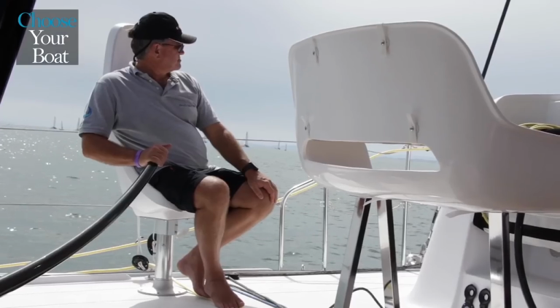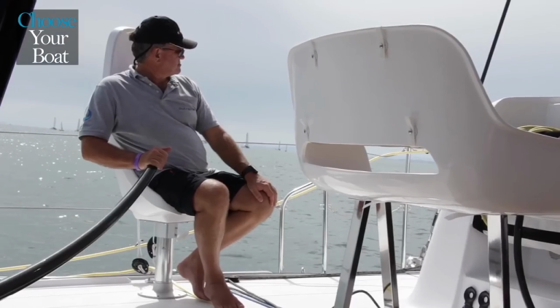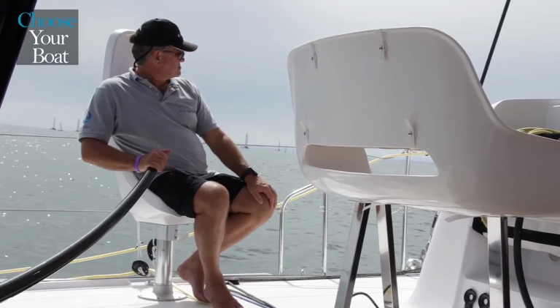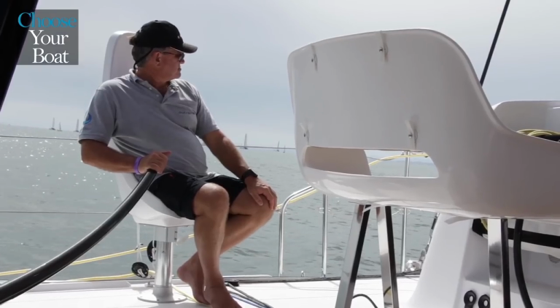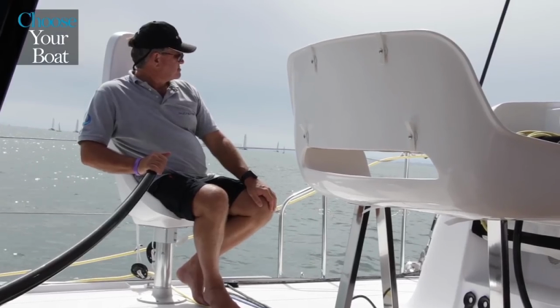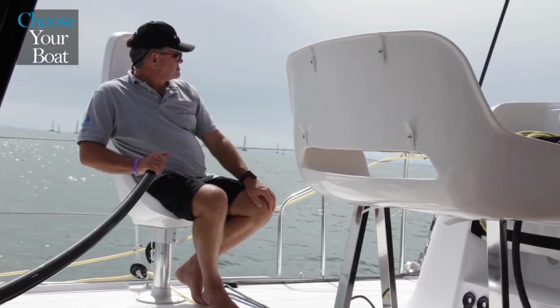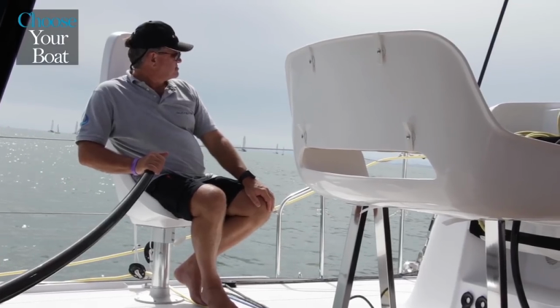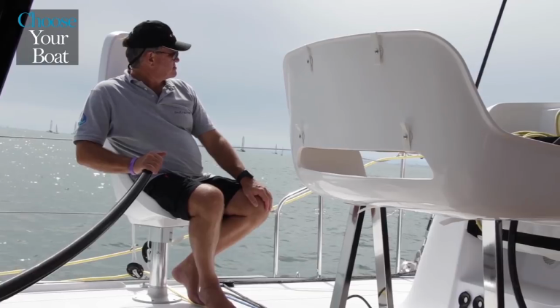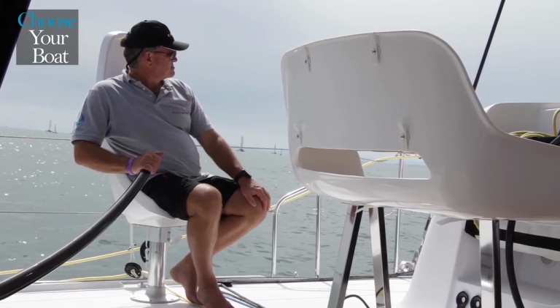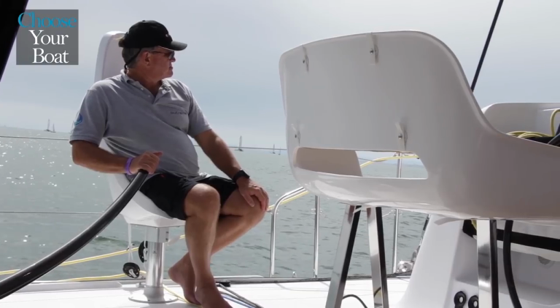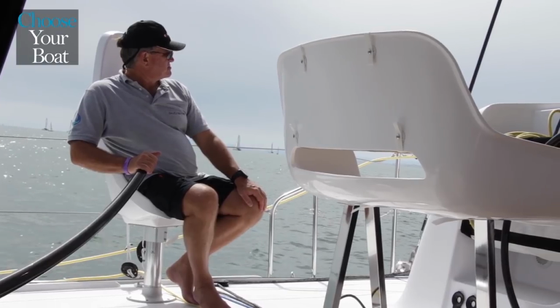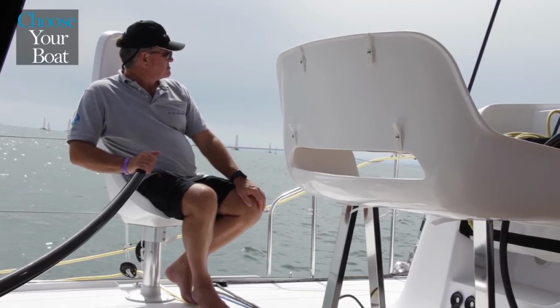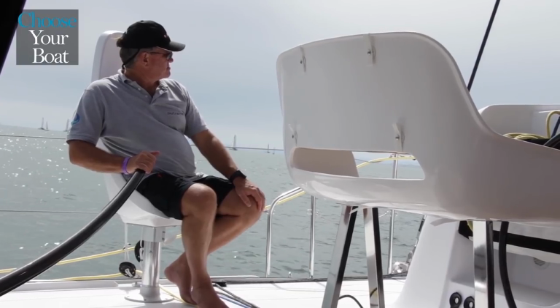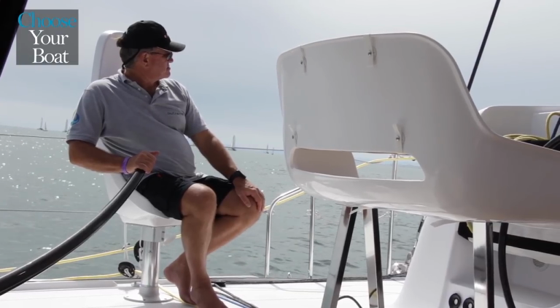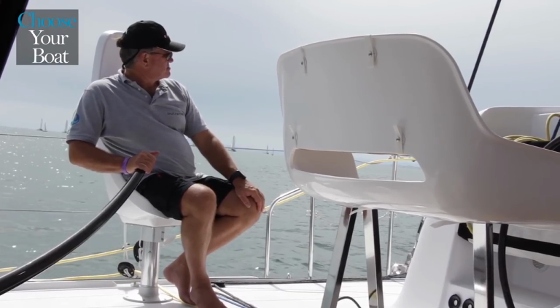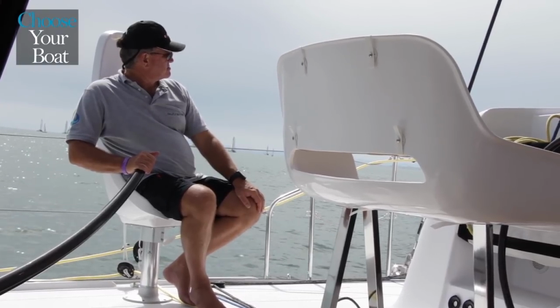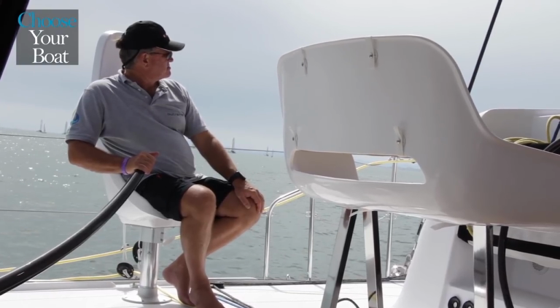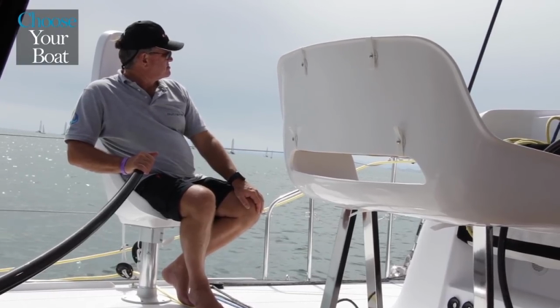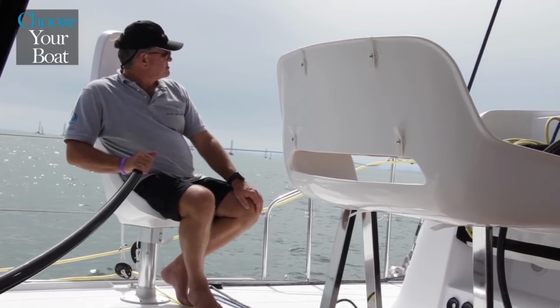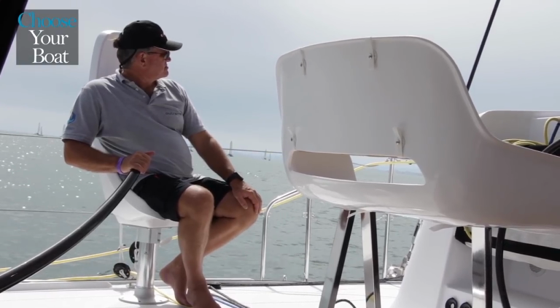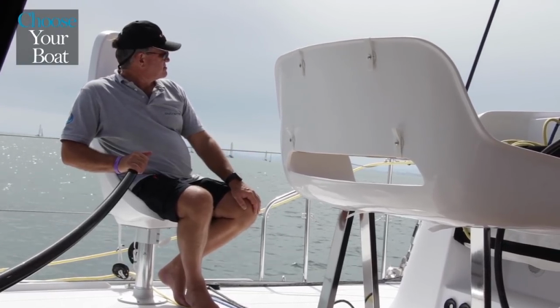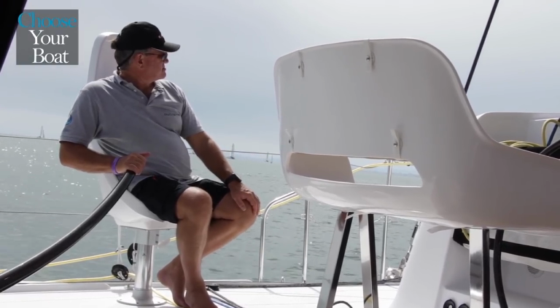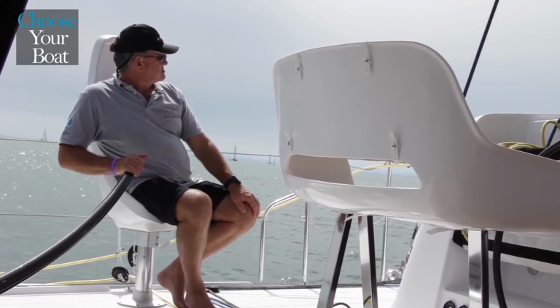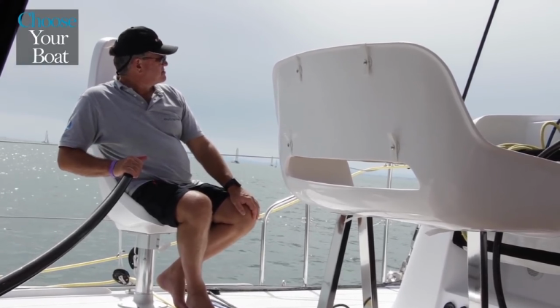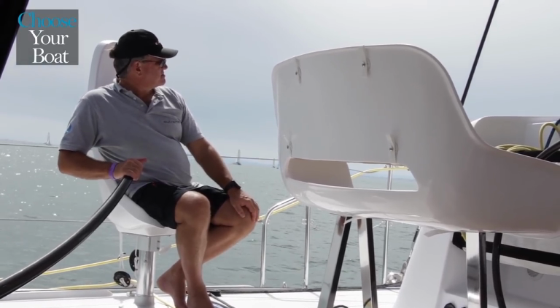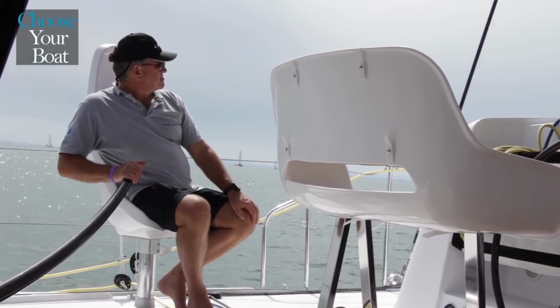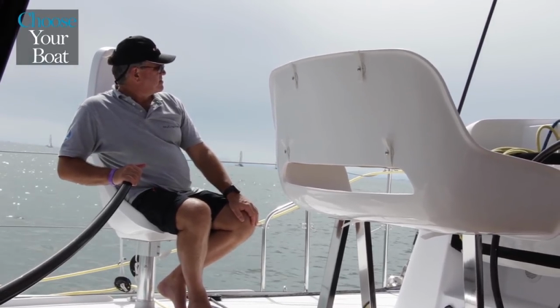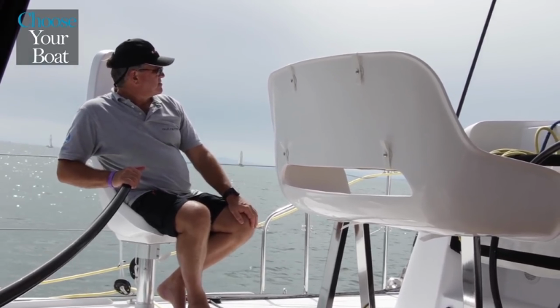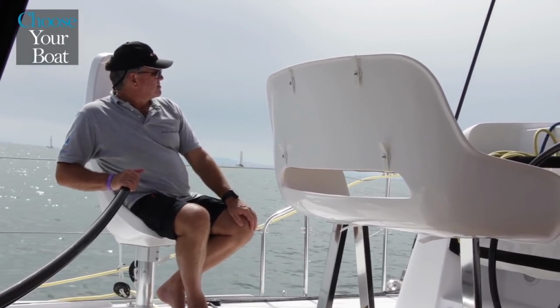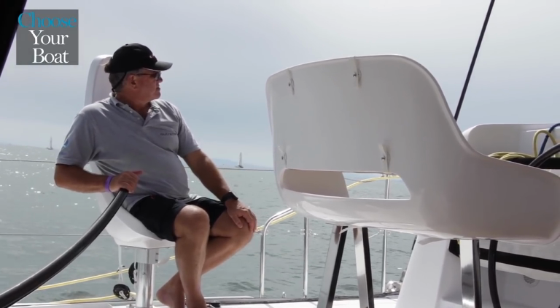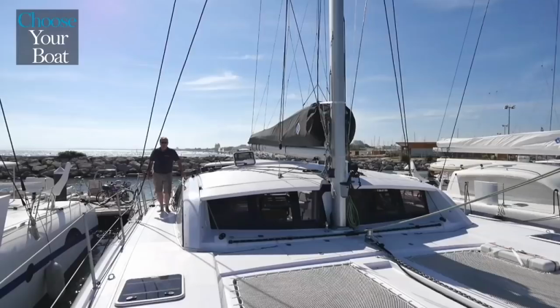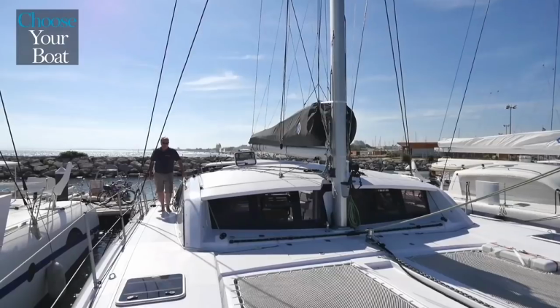As on all Outremer boats, we offer the possibility of equipping the boat with tiller bars. The tiller helm has a special feeling.